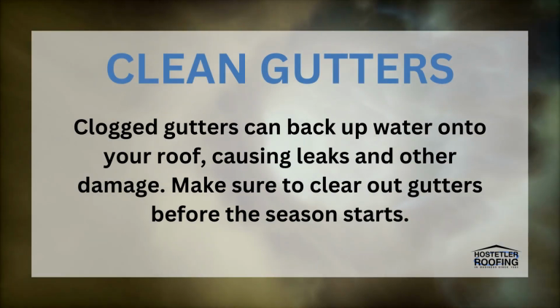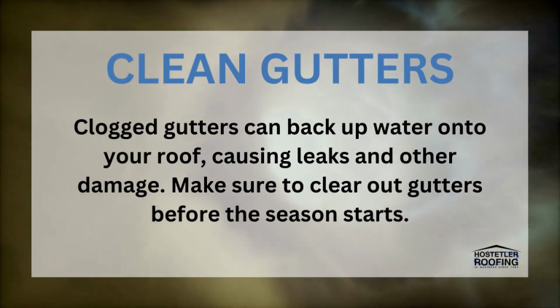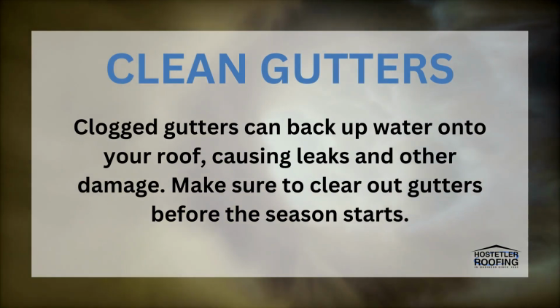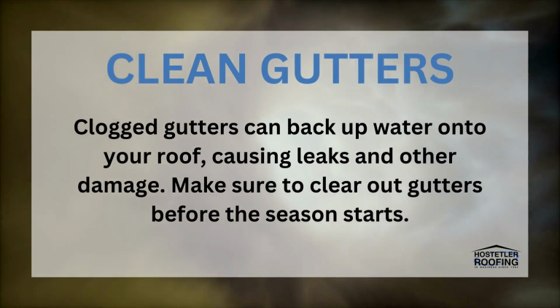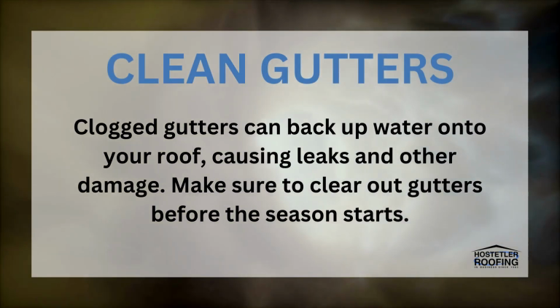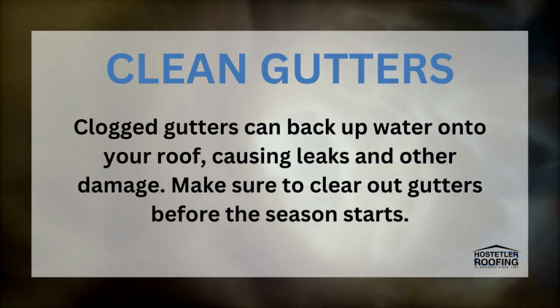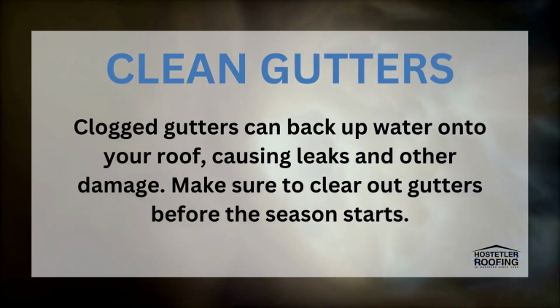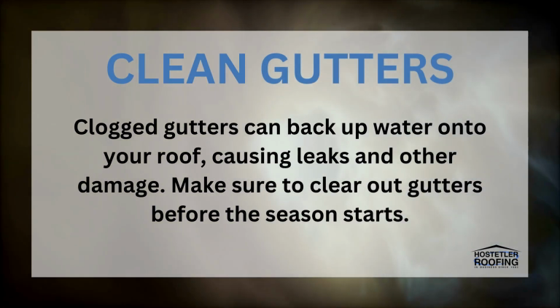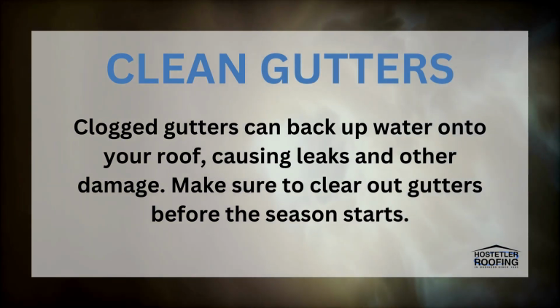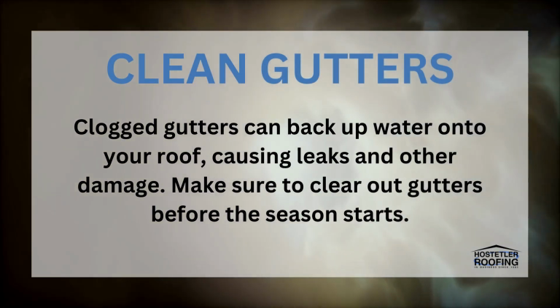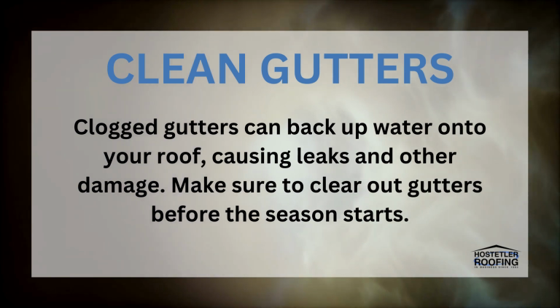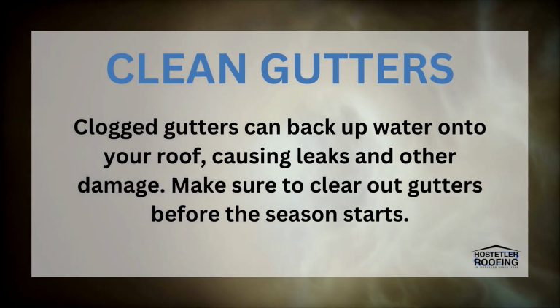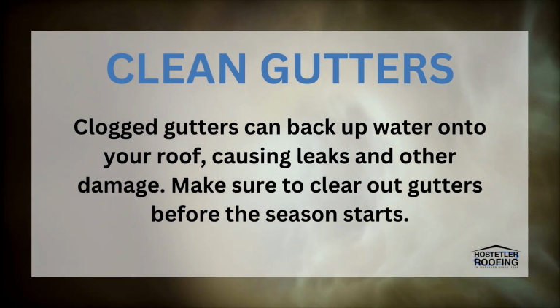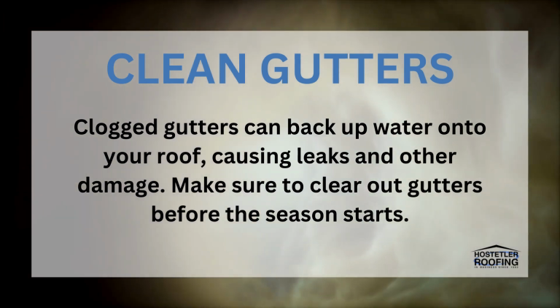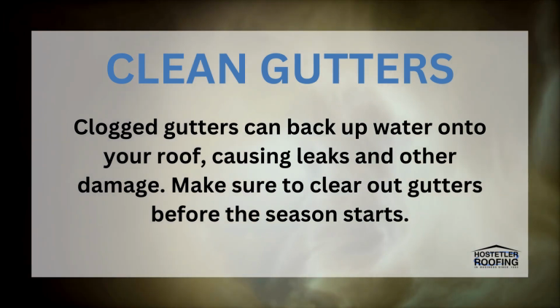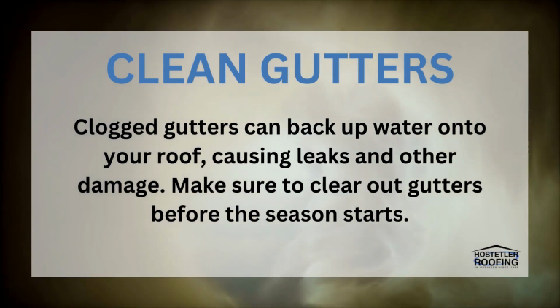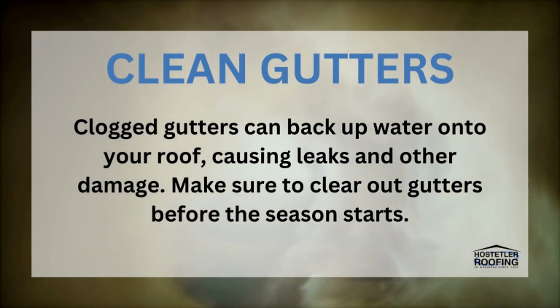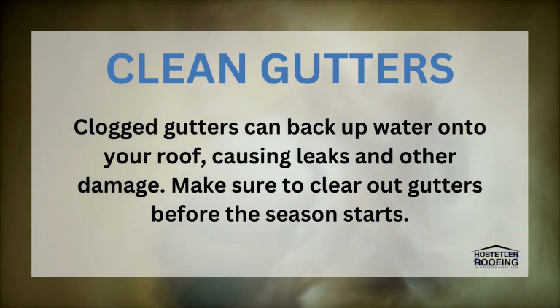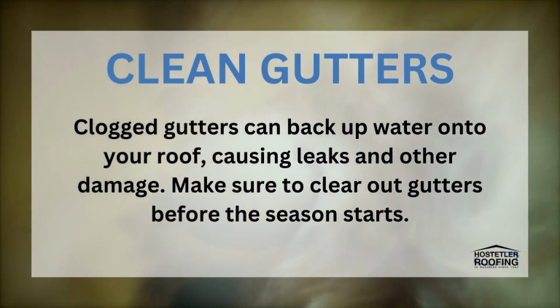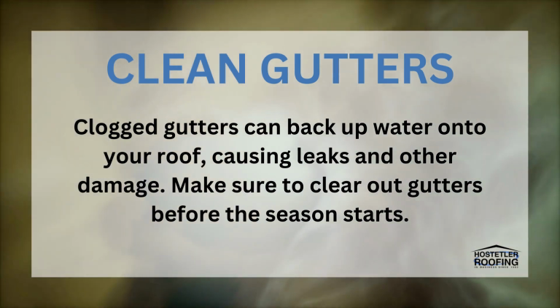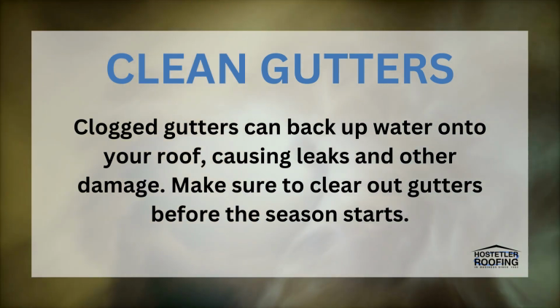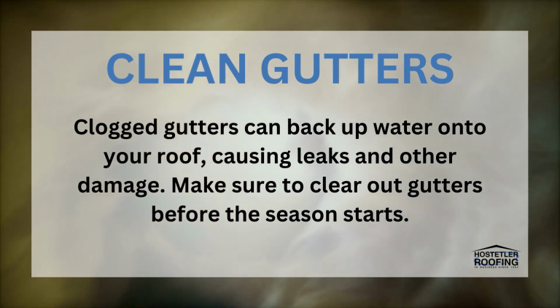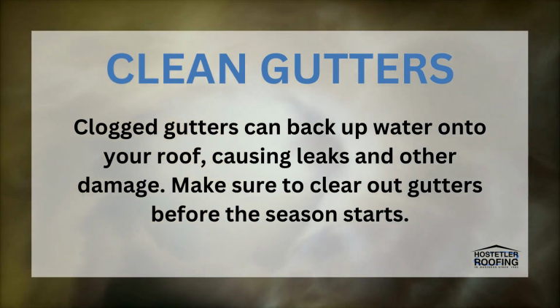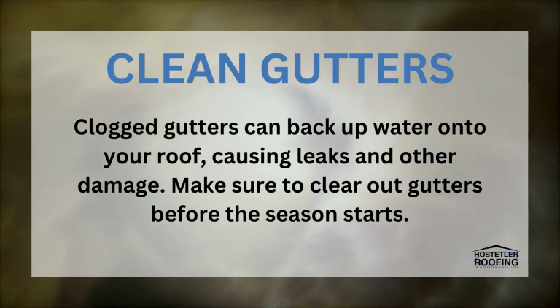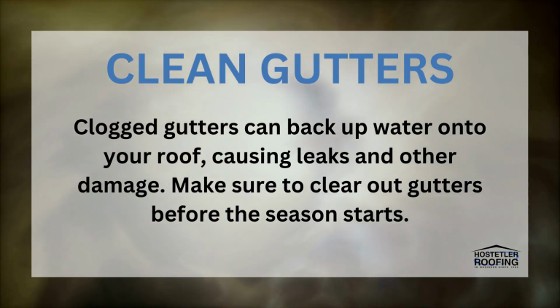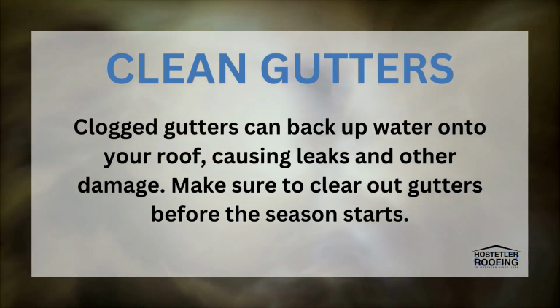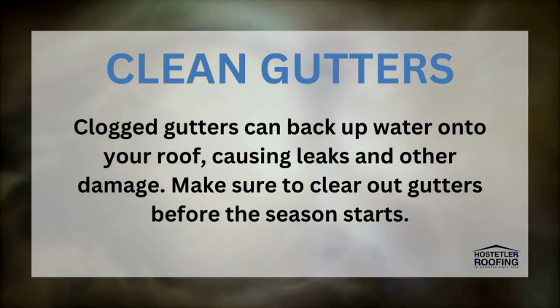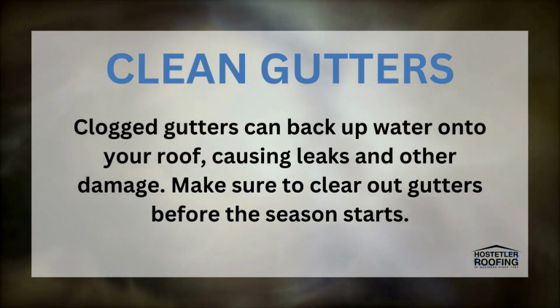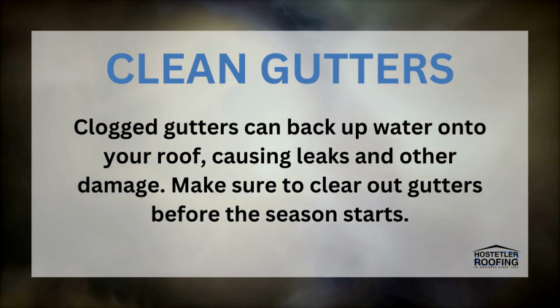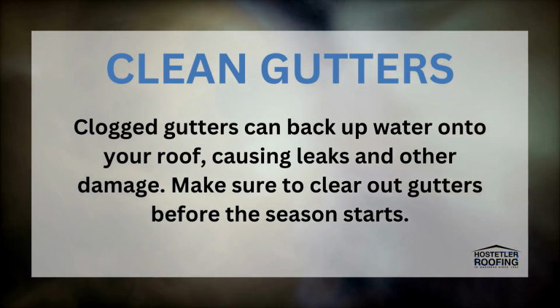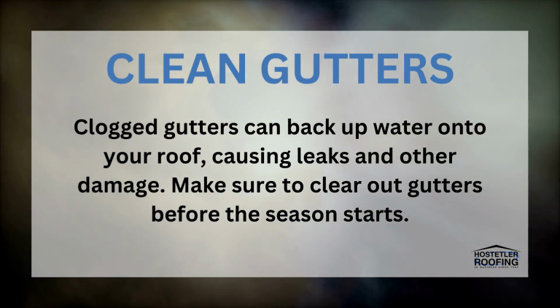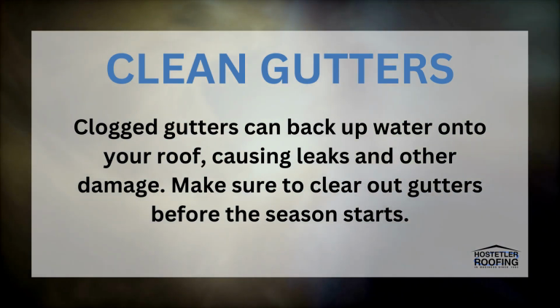Clean Gutters. Clogged gutters can back up water onto your roof, causing leaks and other damage. Make sure to clear out gutters before the season starts.